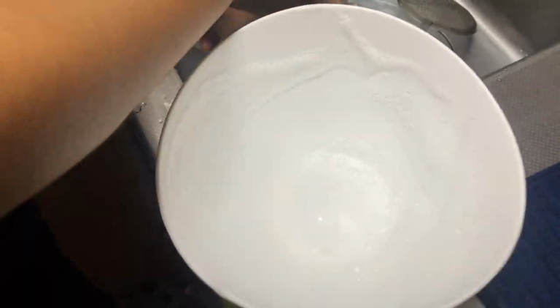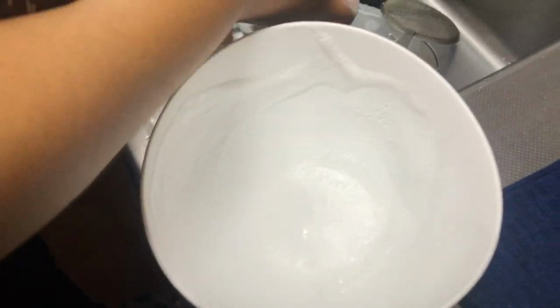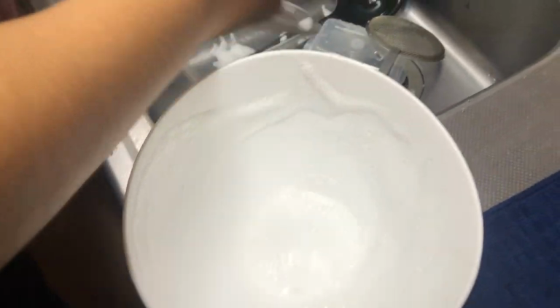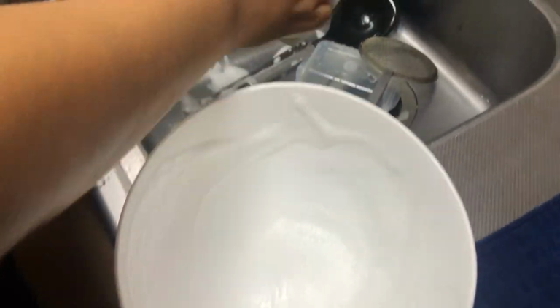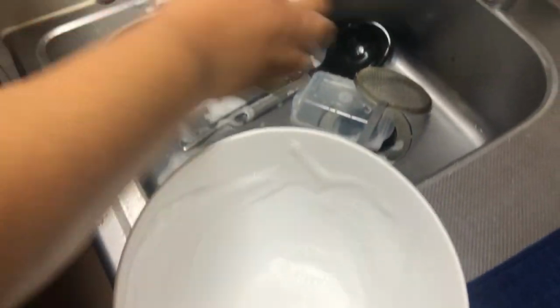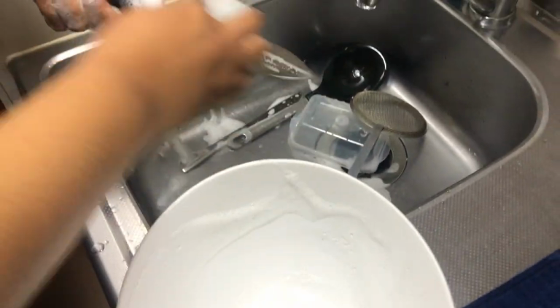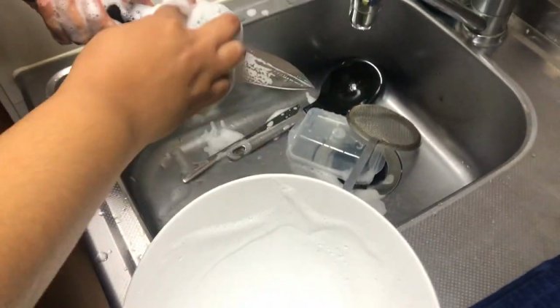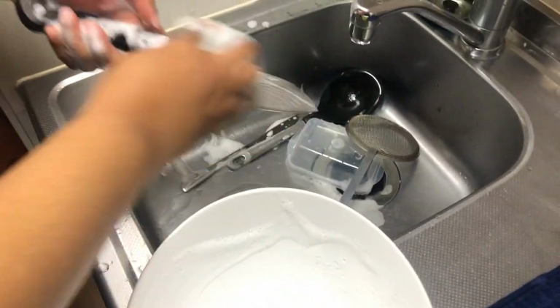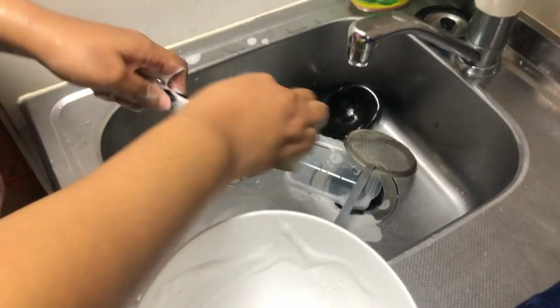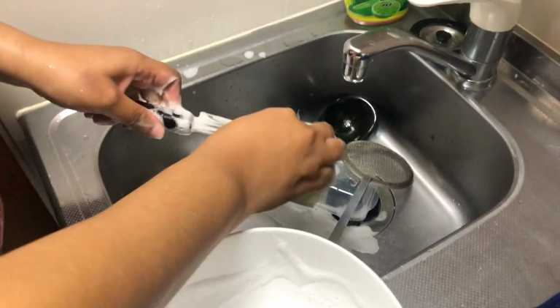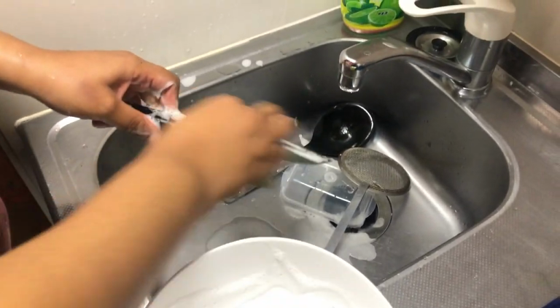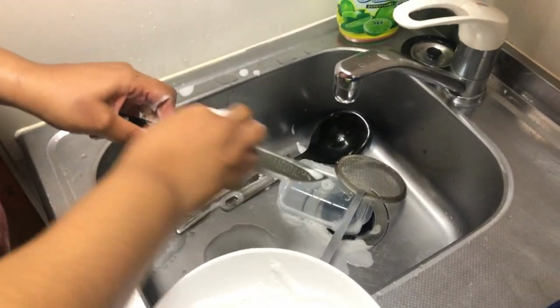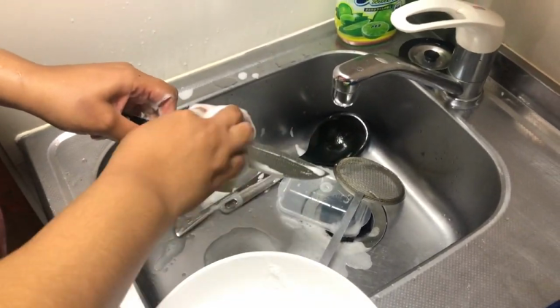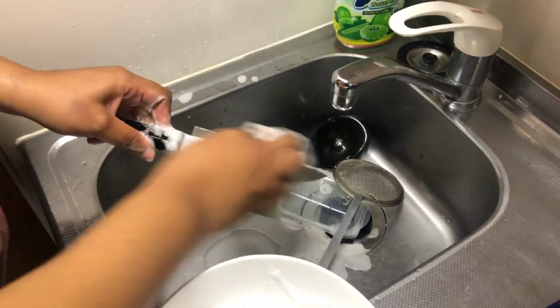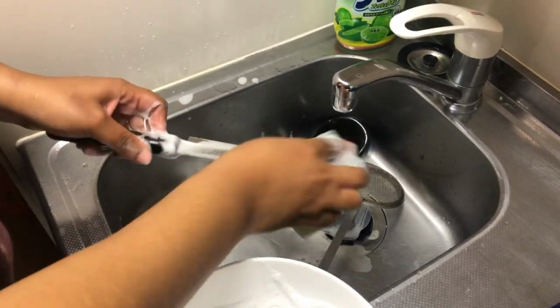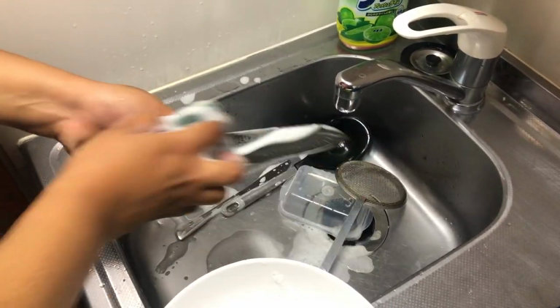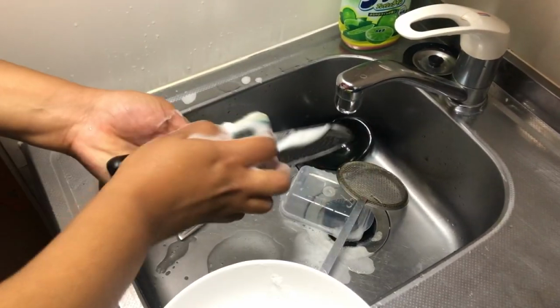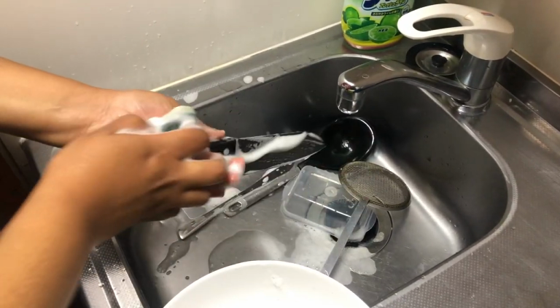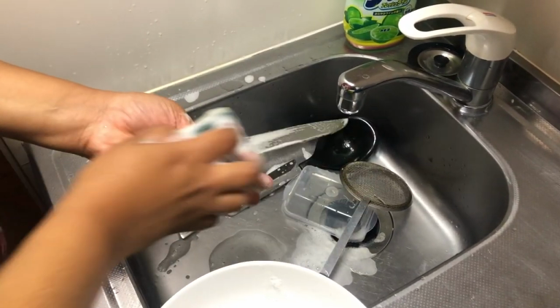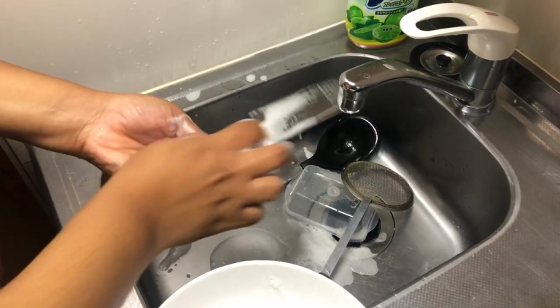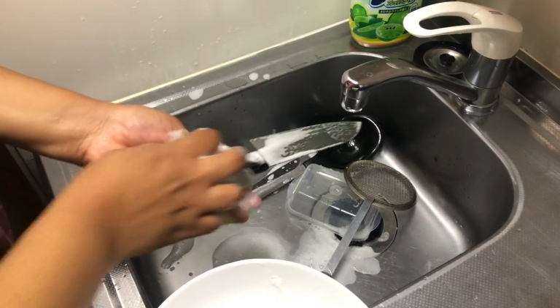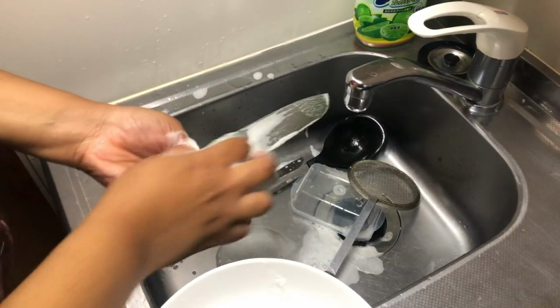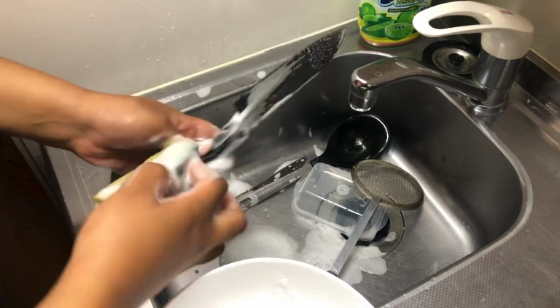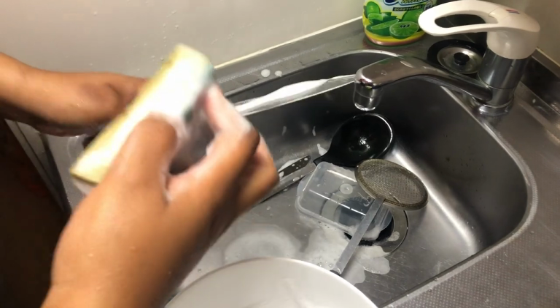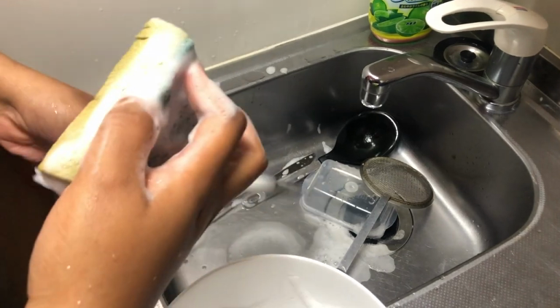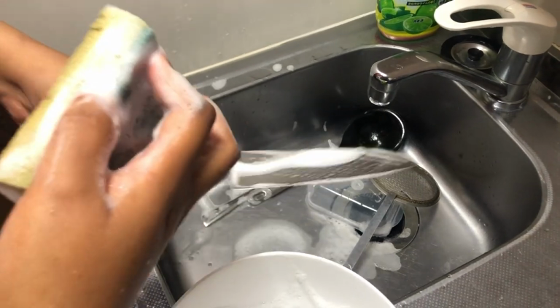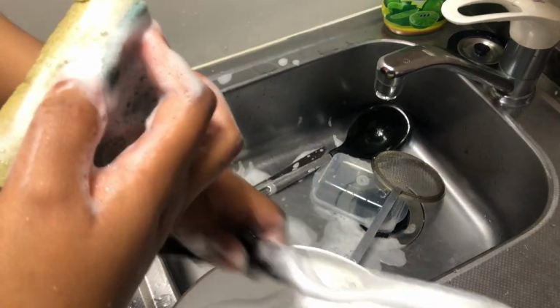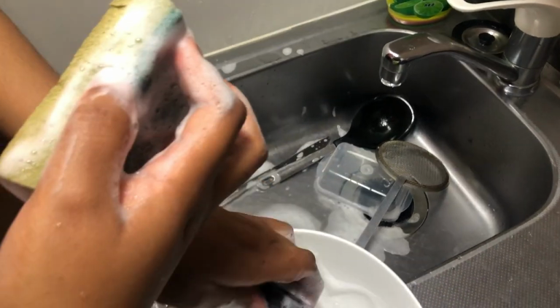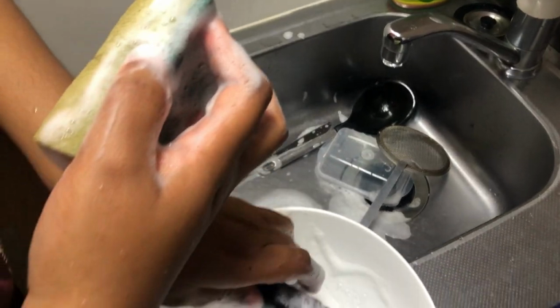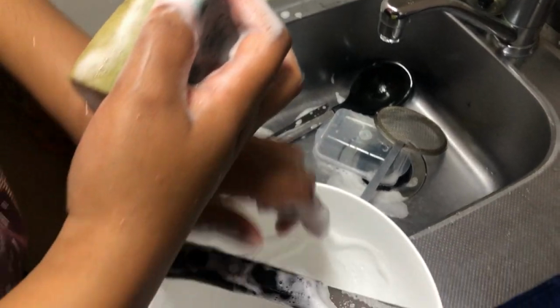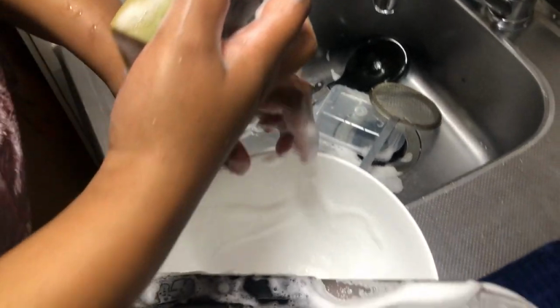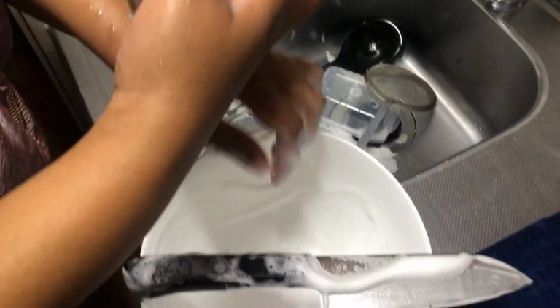Comment down below to let me know — how many times do you think I had to wash dishes in order to complete Thanksgiving dinner?